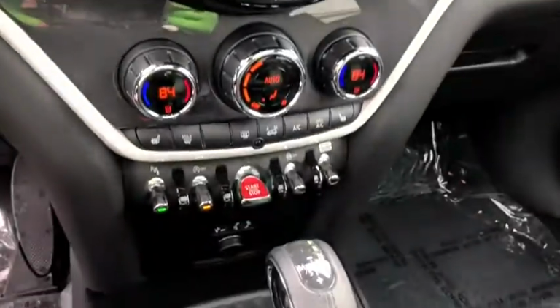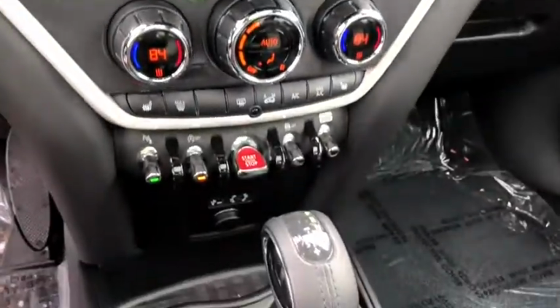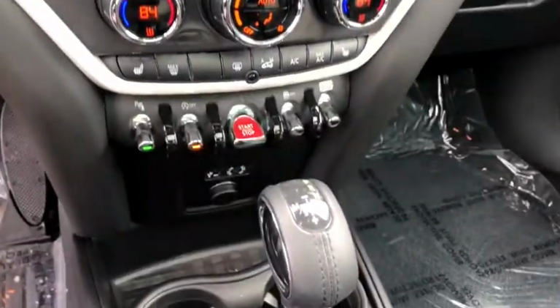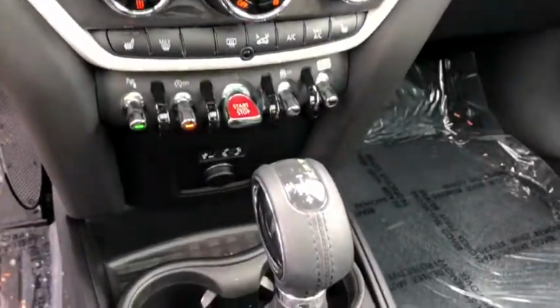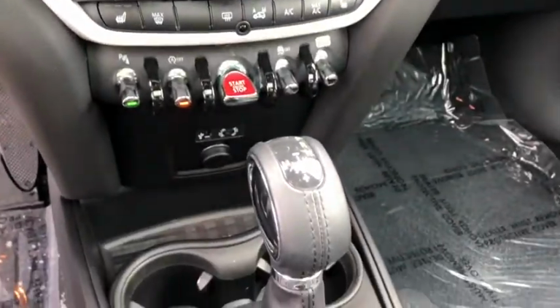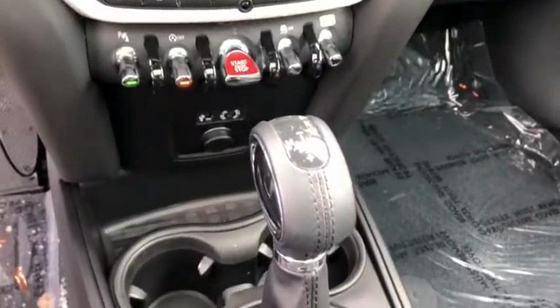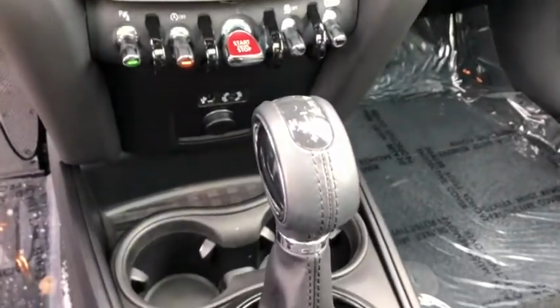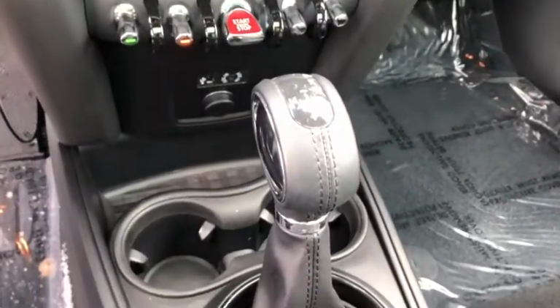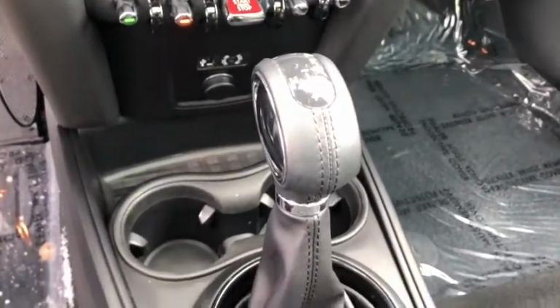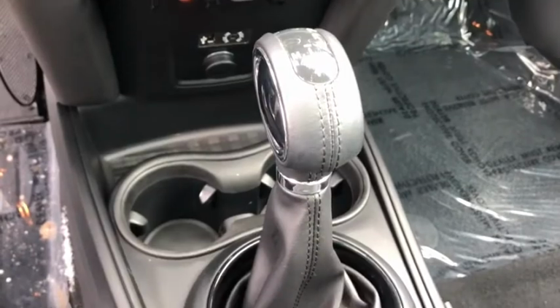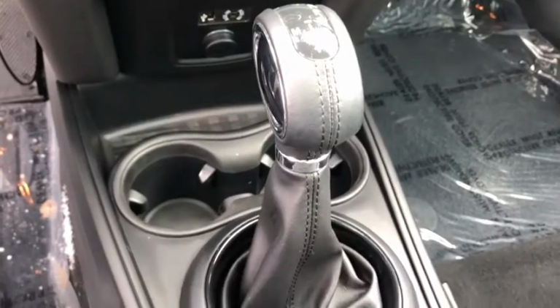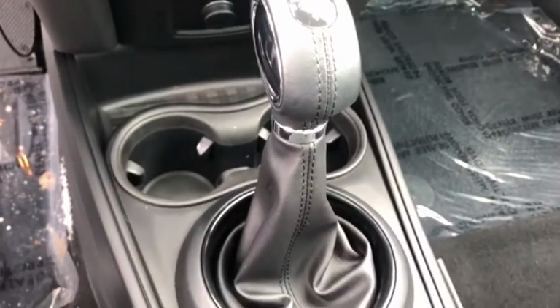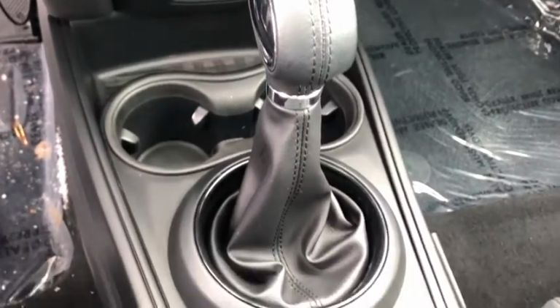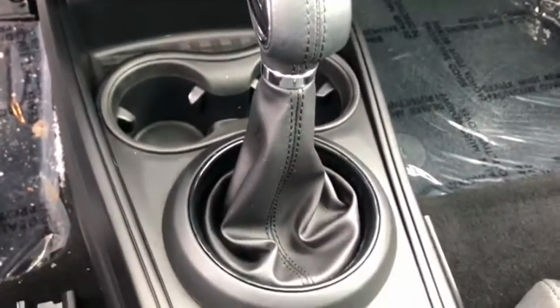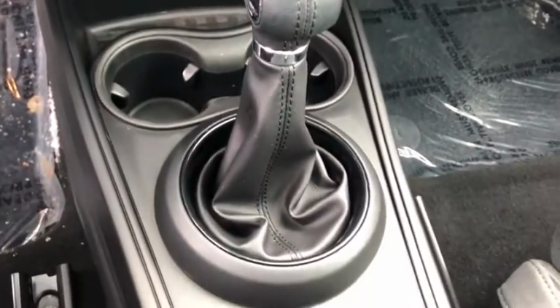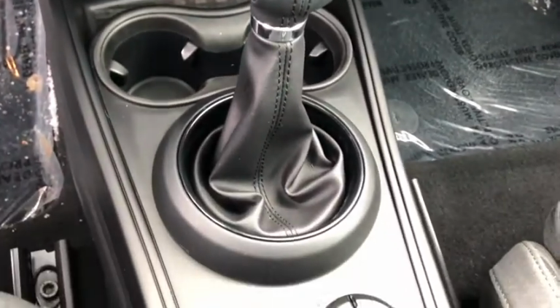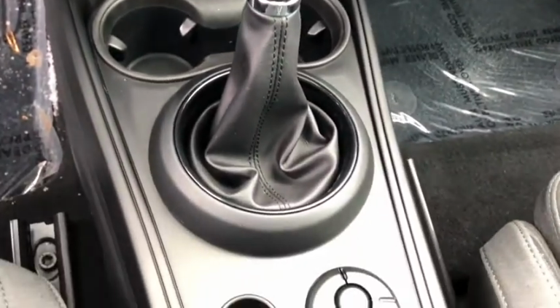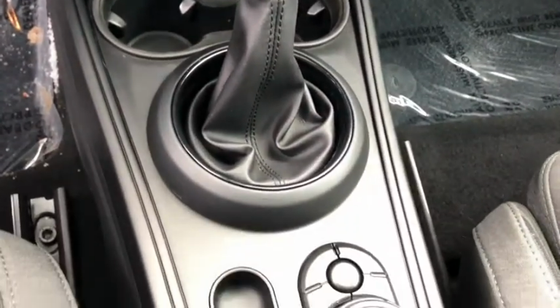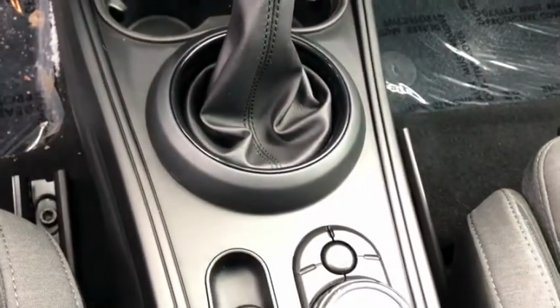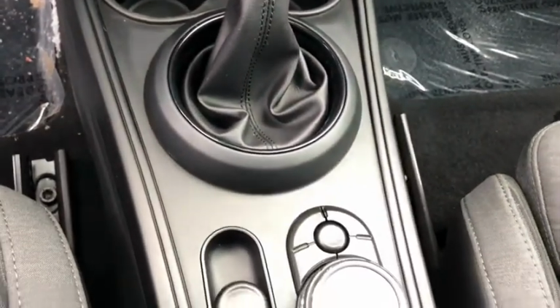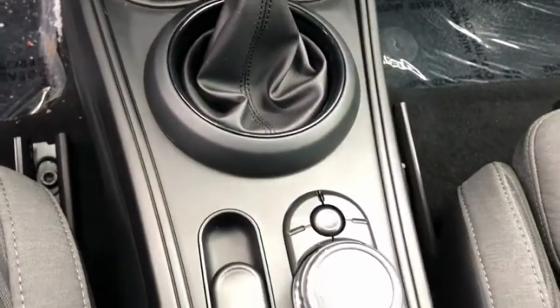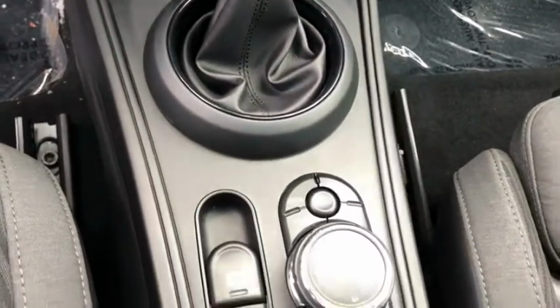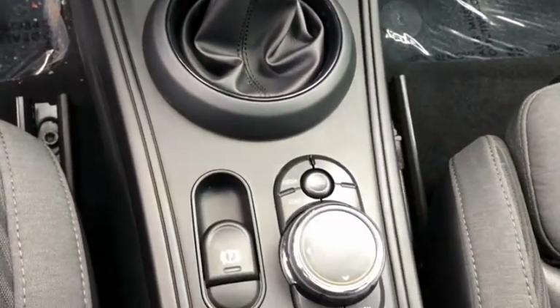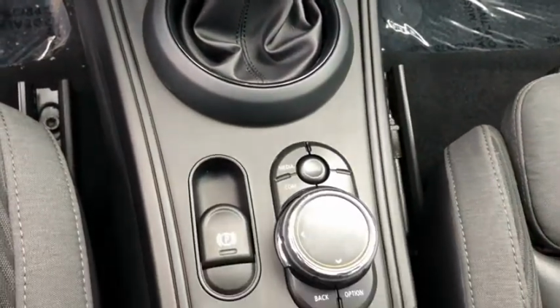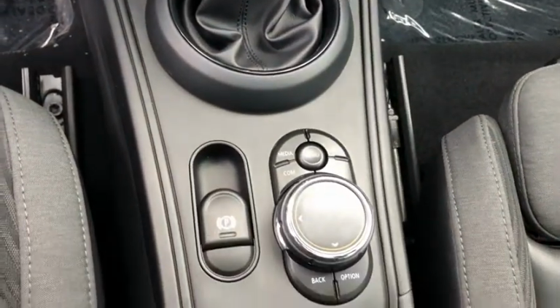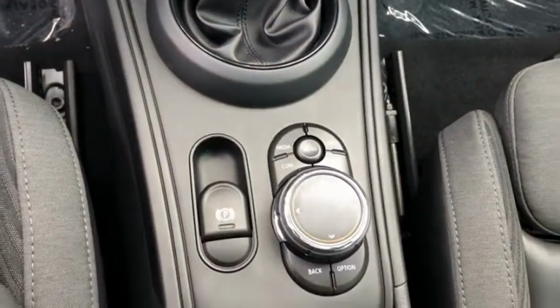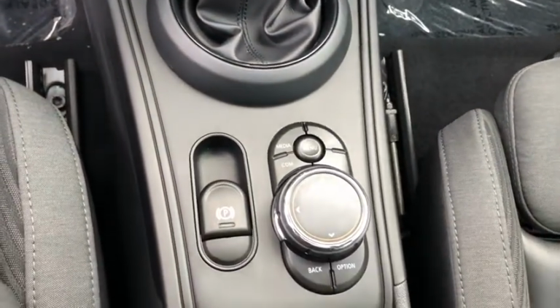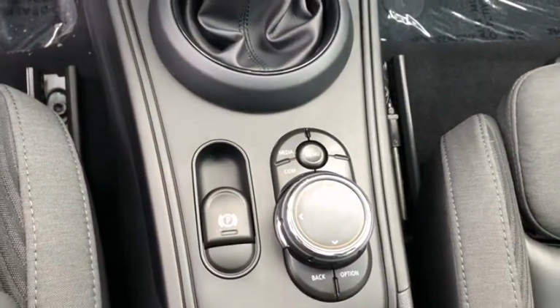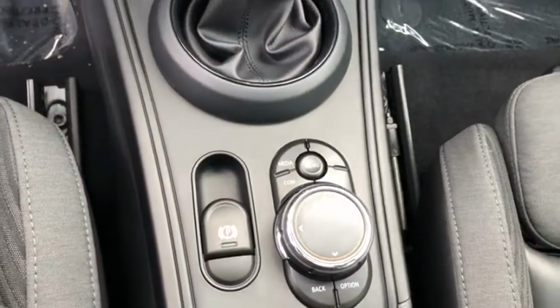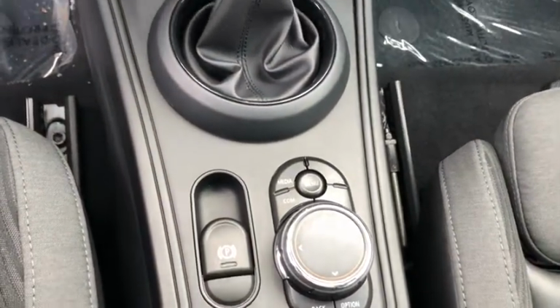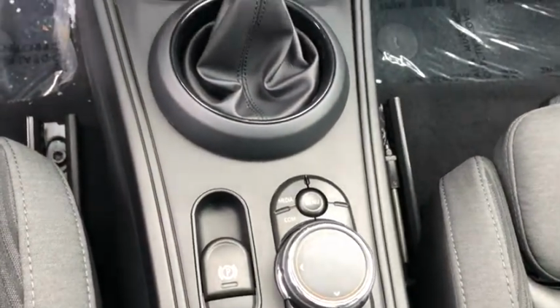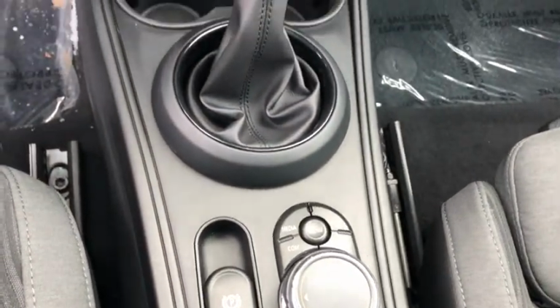Tachometer, power moonroof, overhead console, remote keyless entry, and Sirius satellite radio.